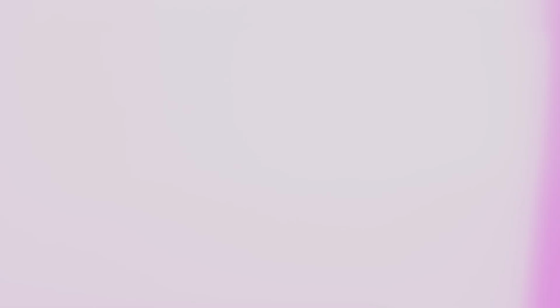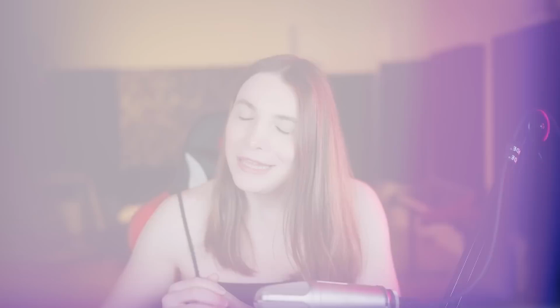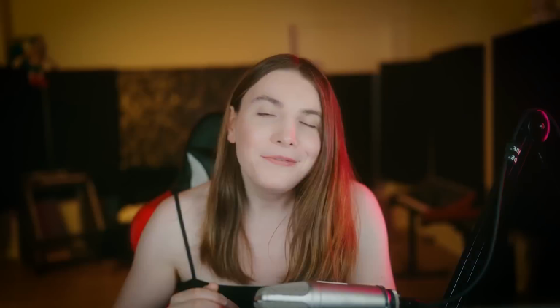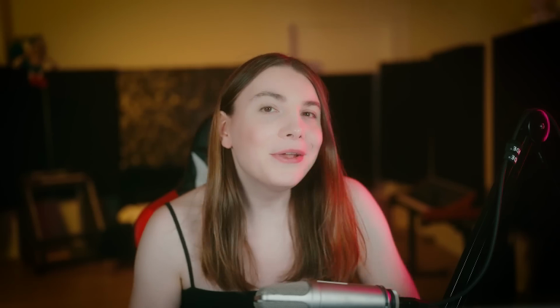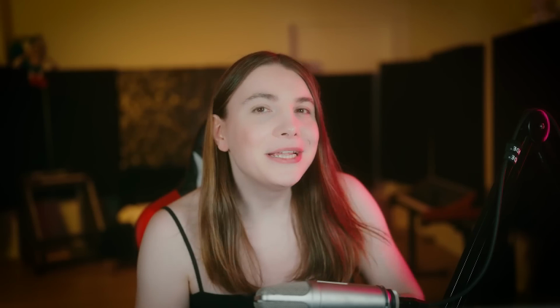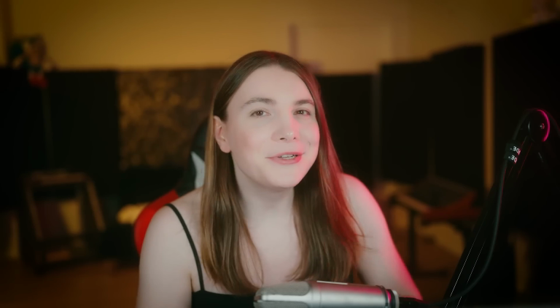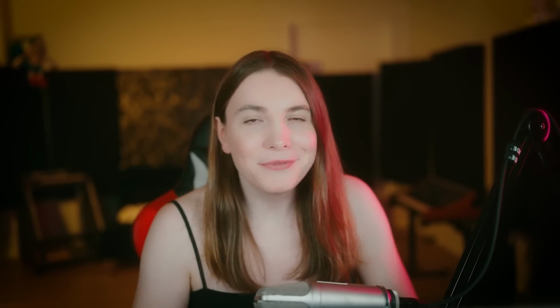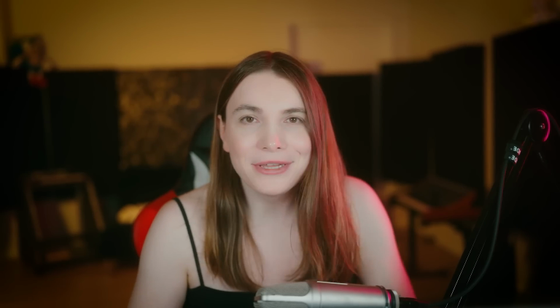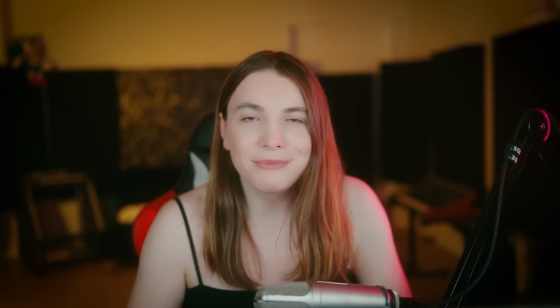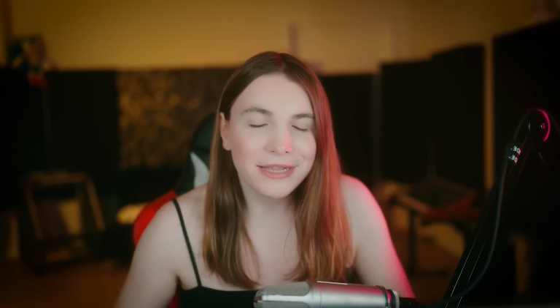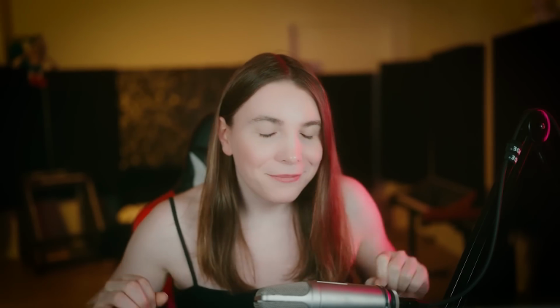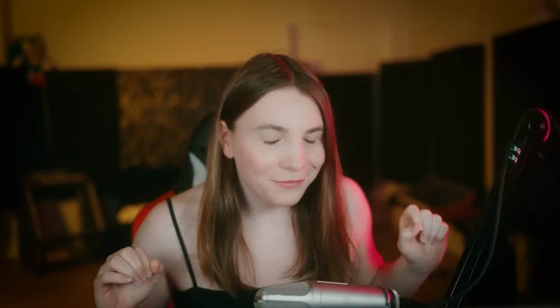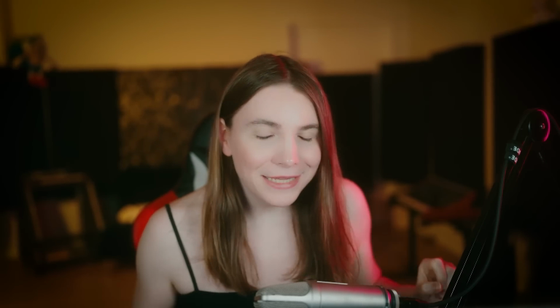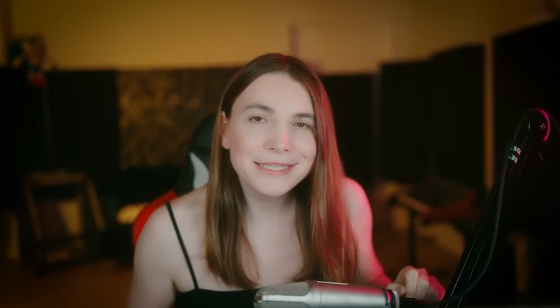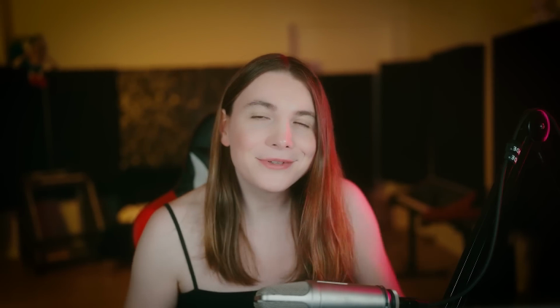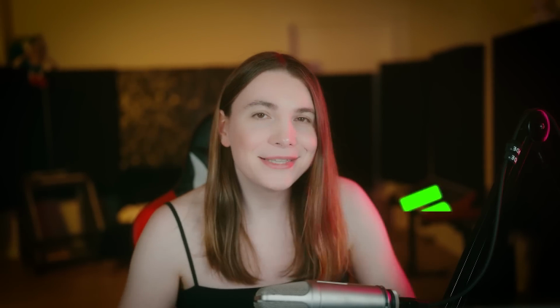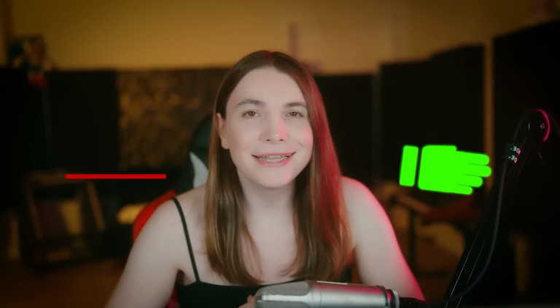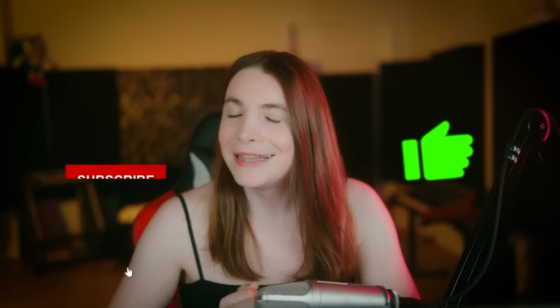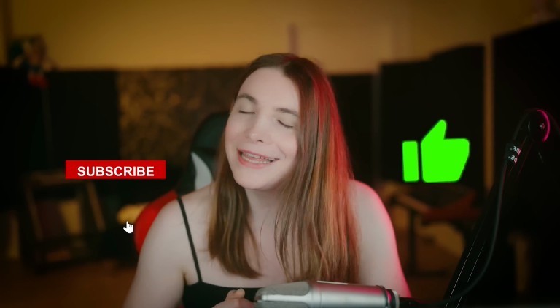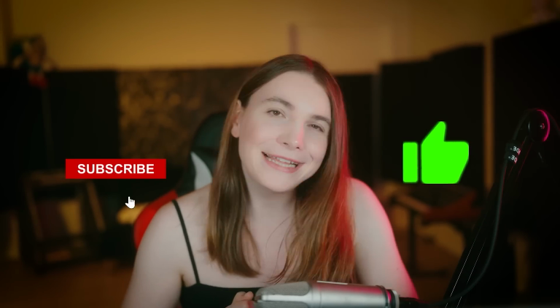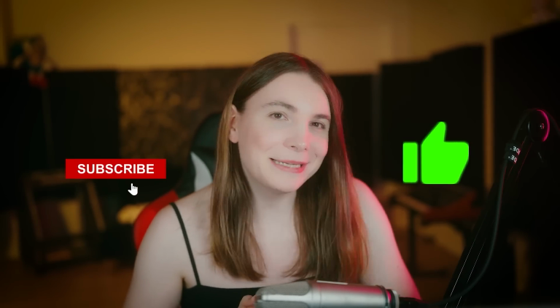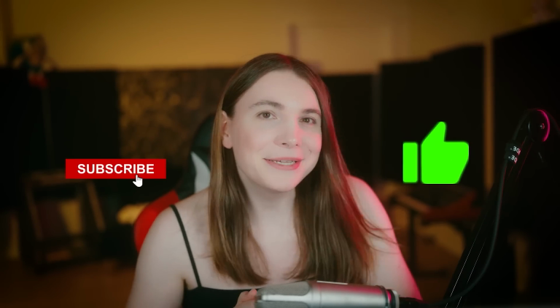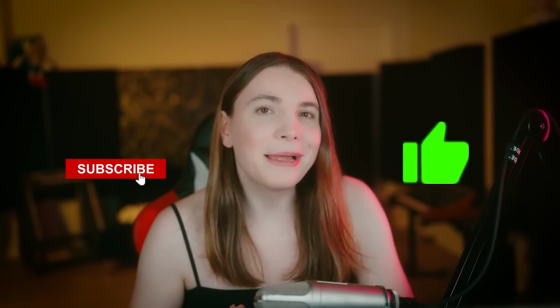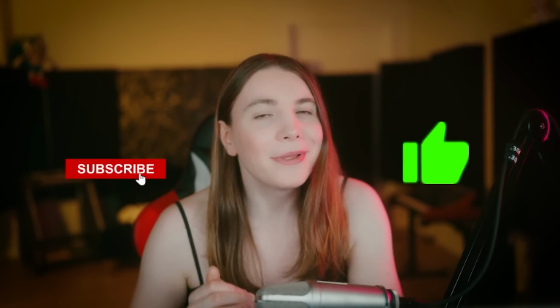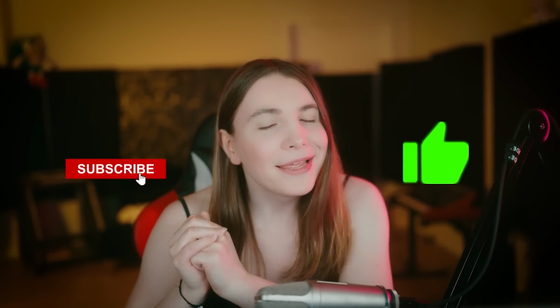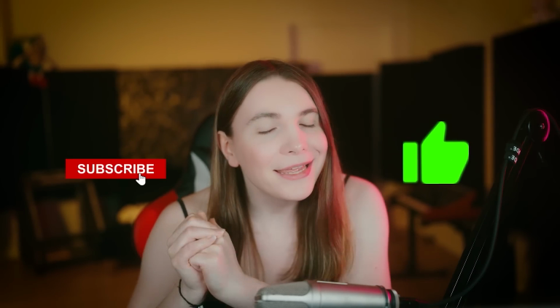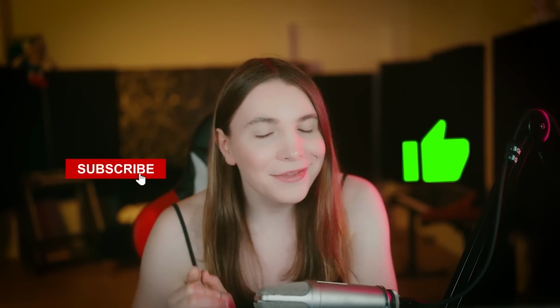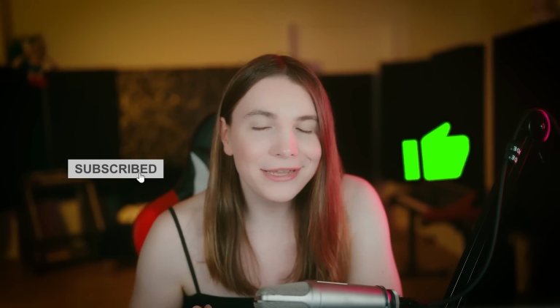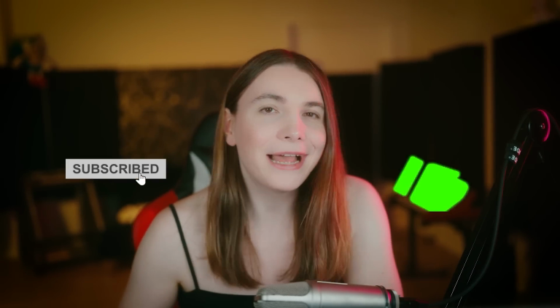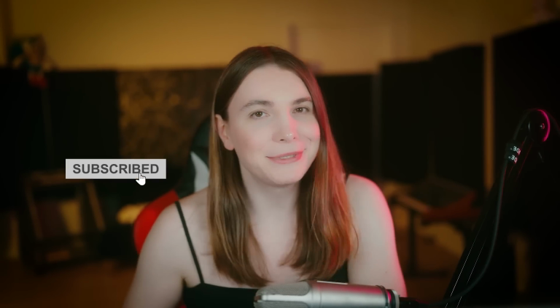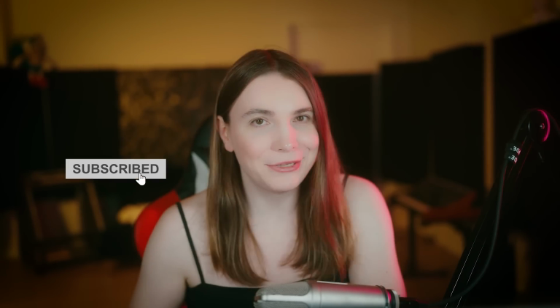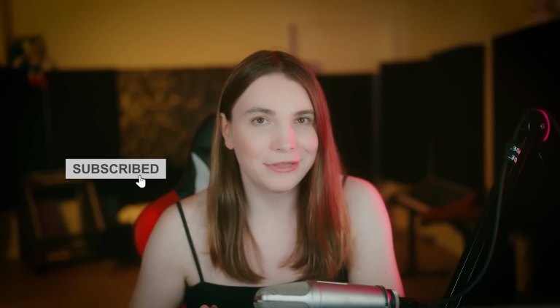If you're enjoying the video up to now, please consider liking and subscribing — it really helps.